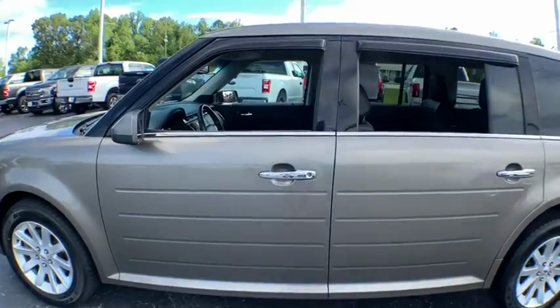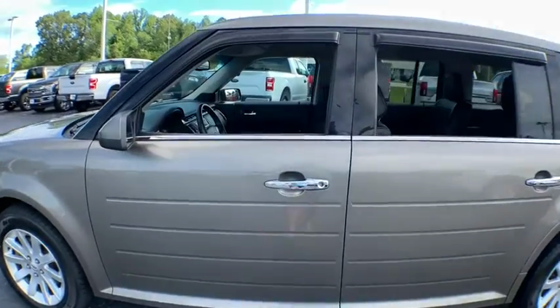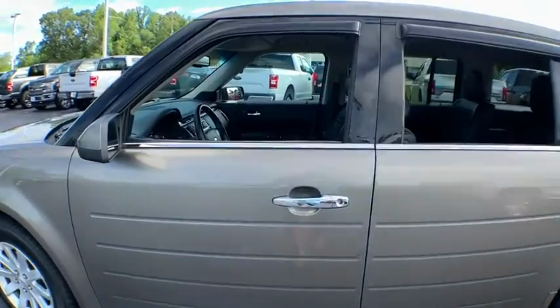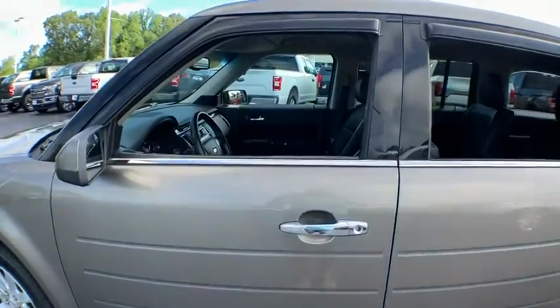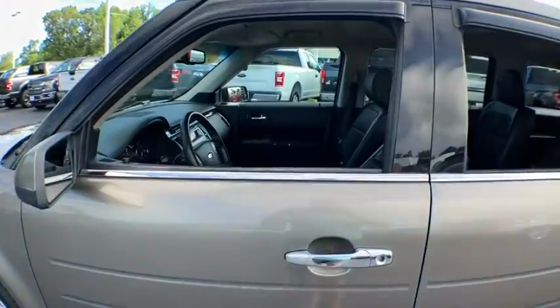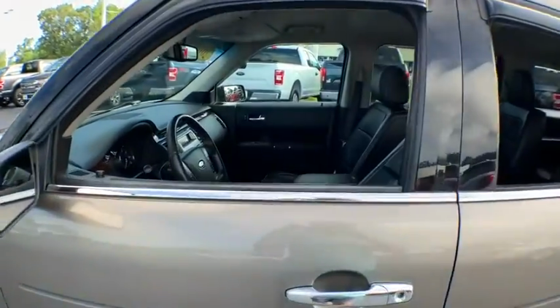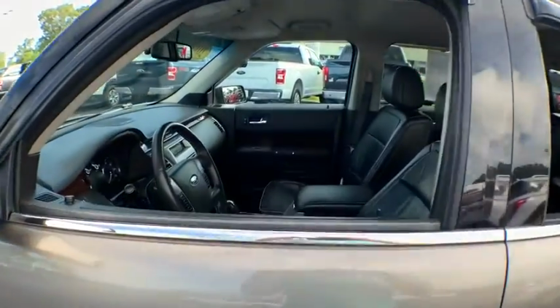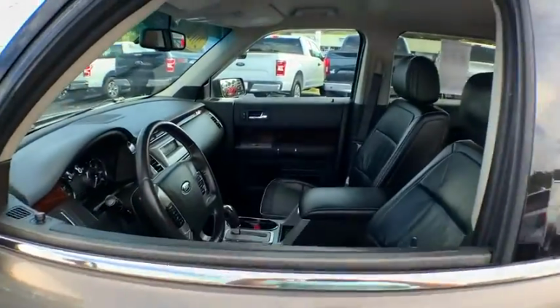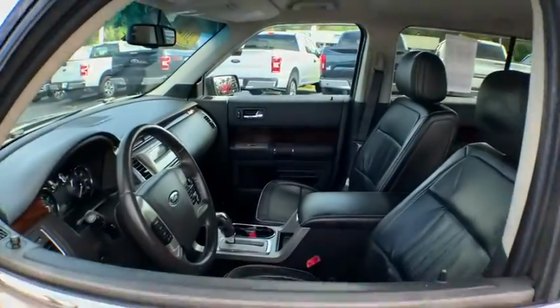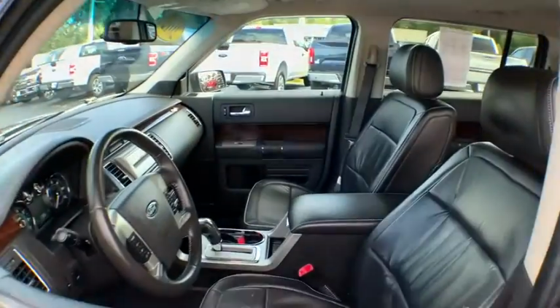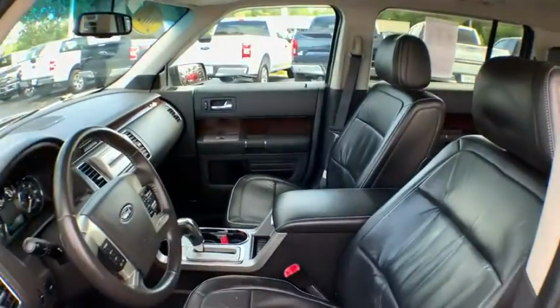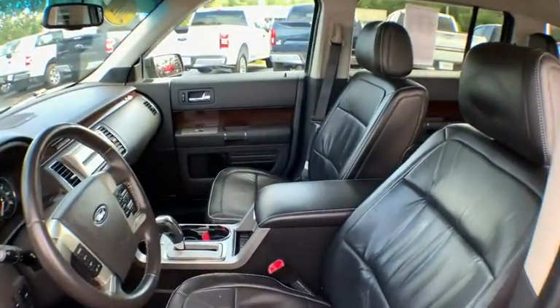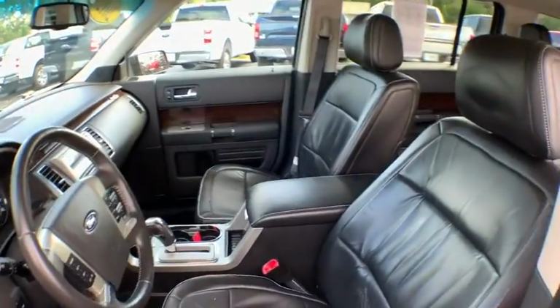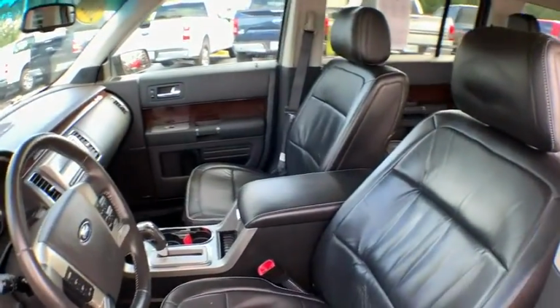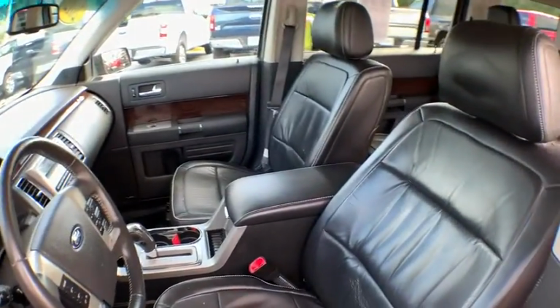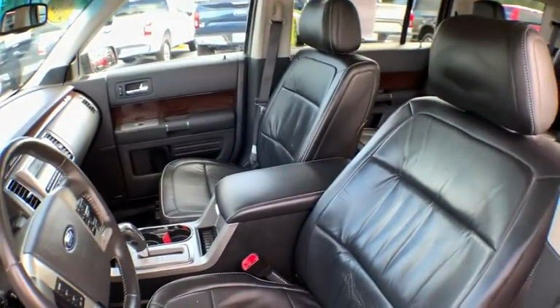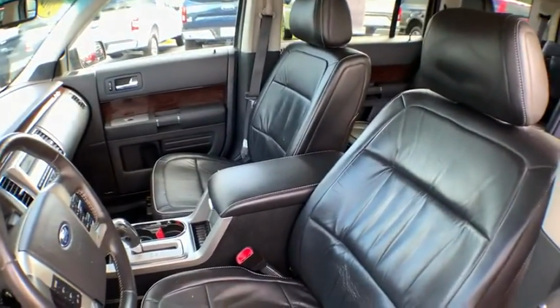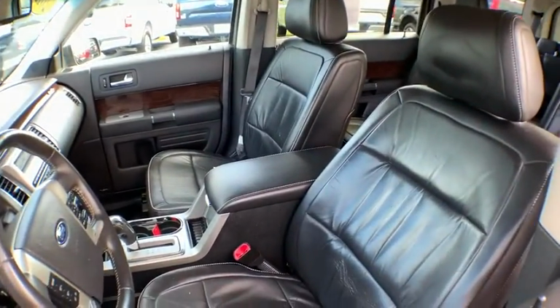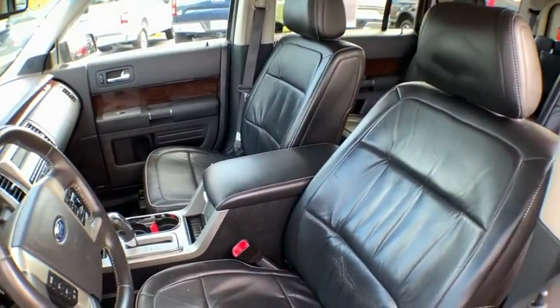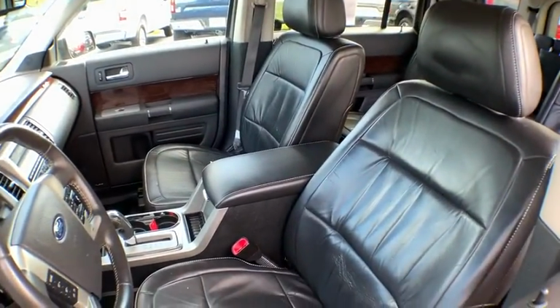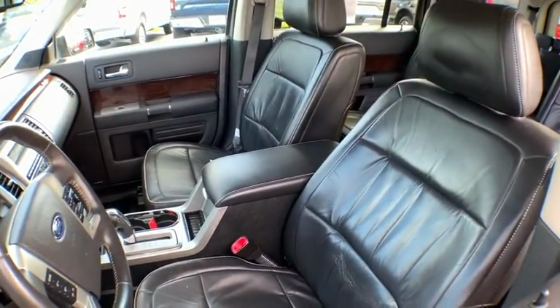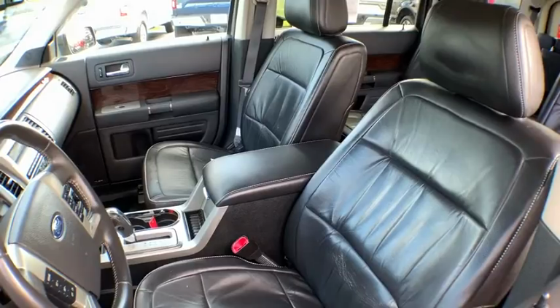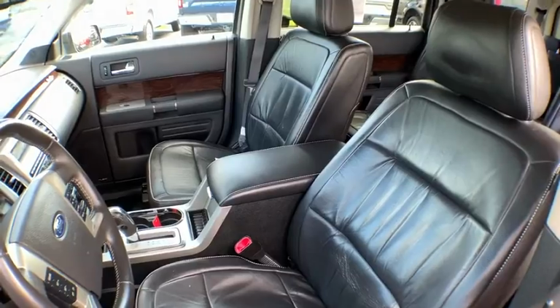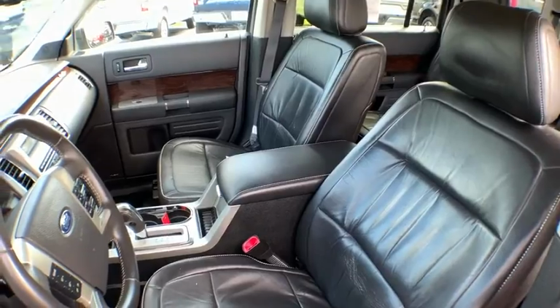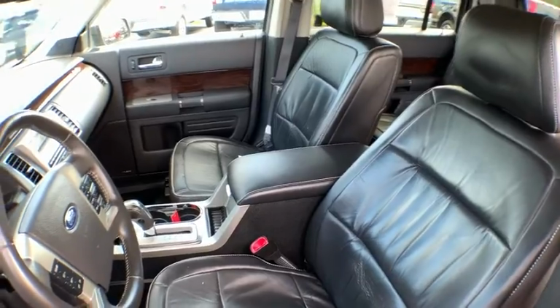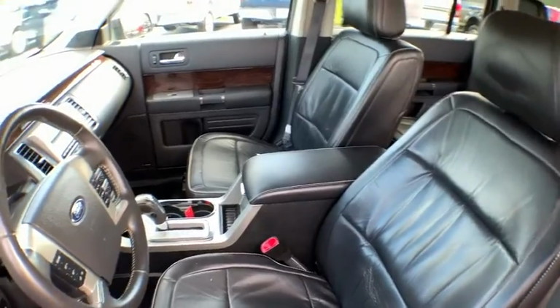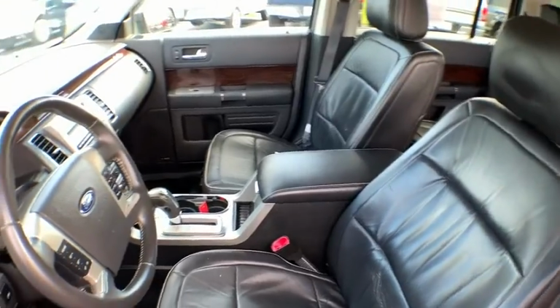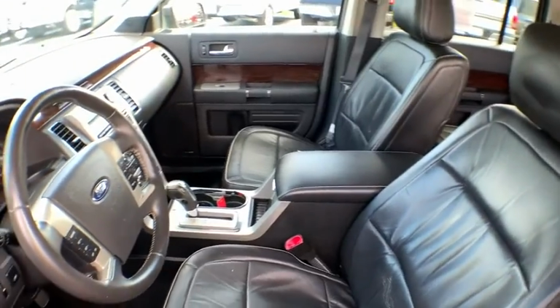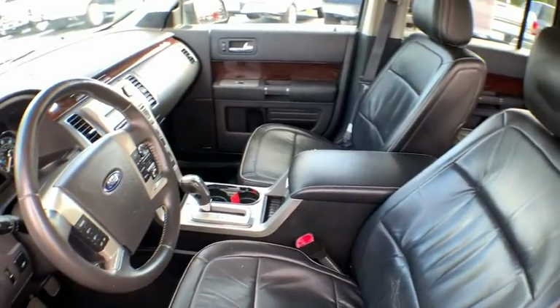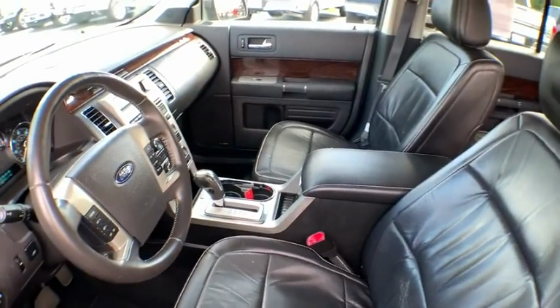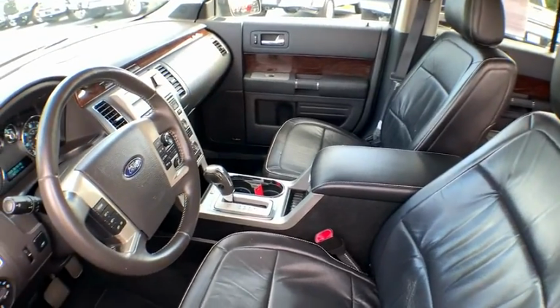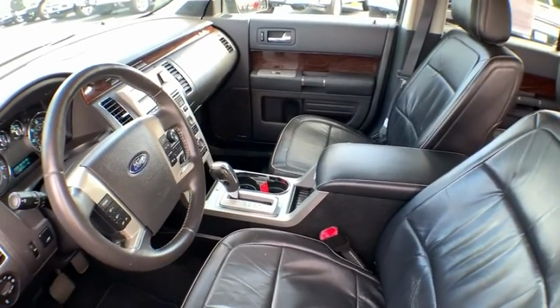This vehicle has less than 130,000 miles. Here are some of this vehicle's great options.